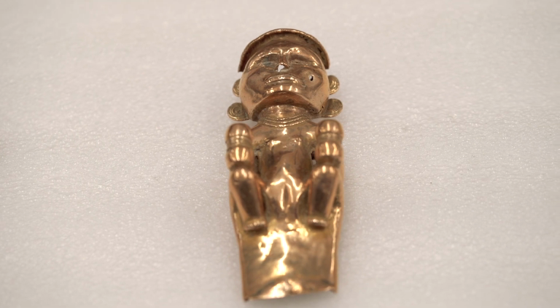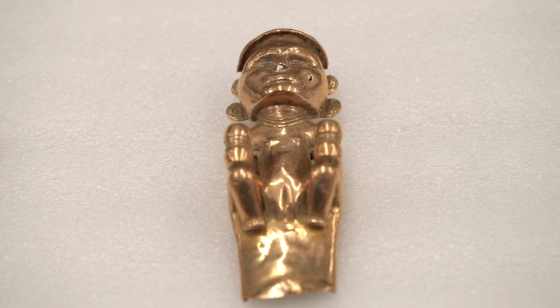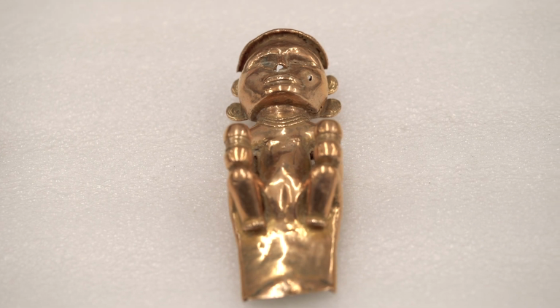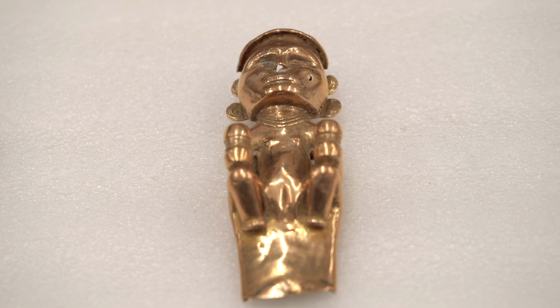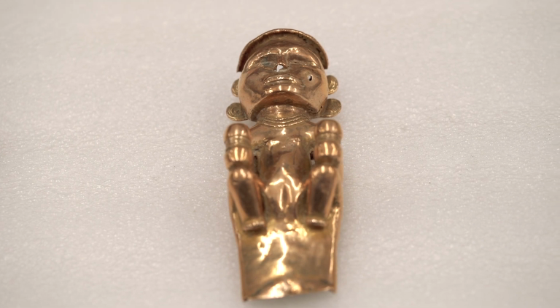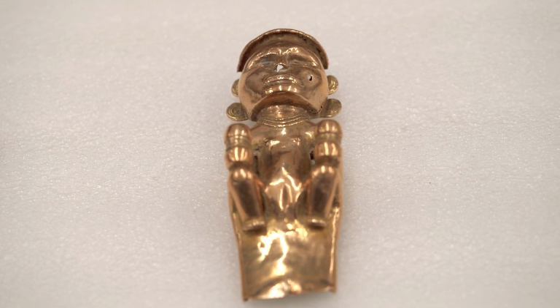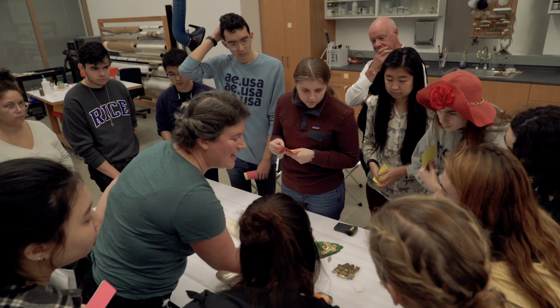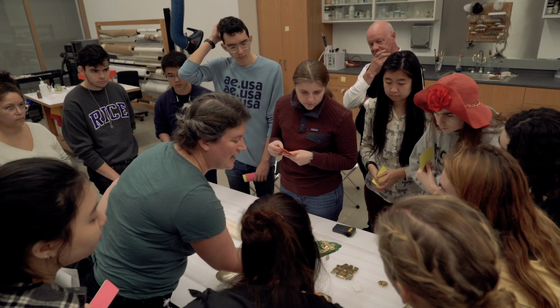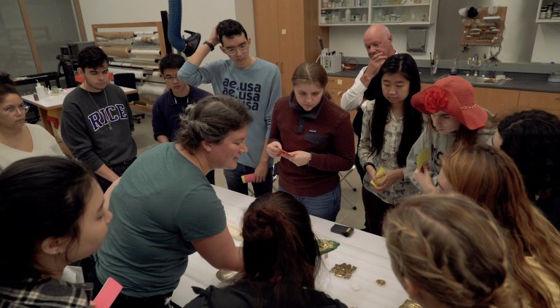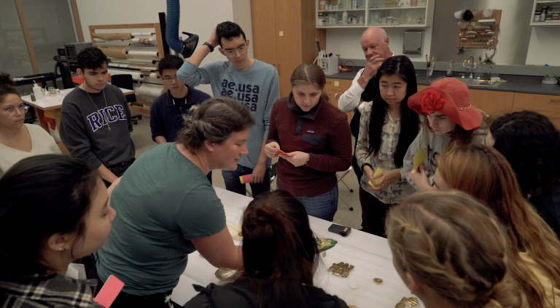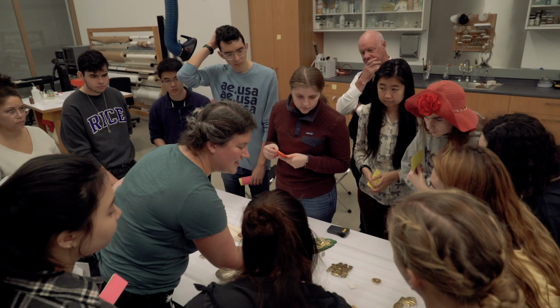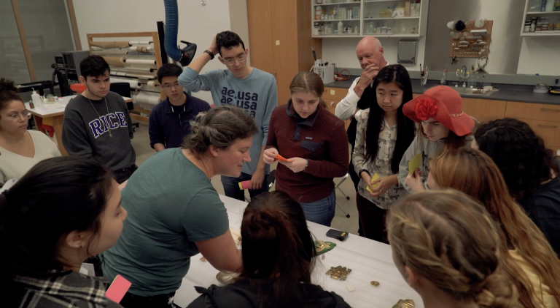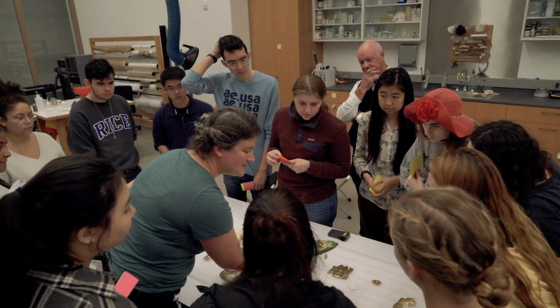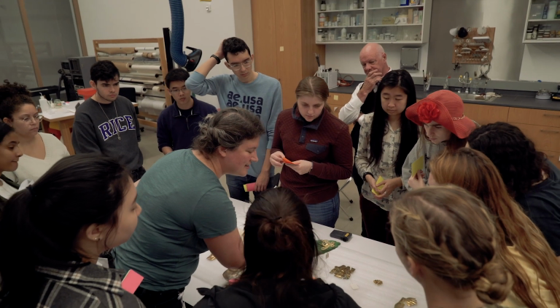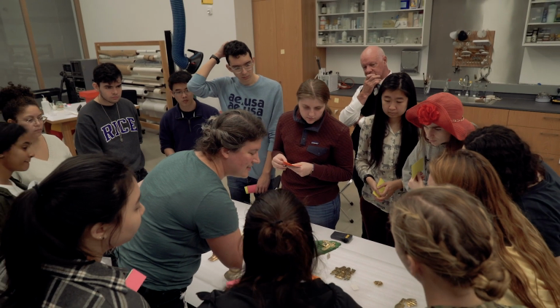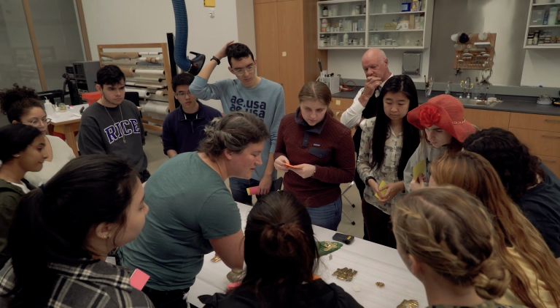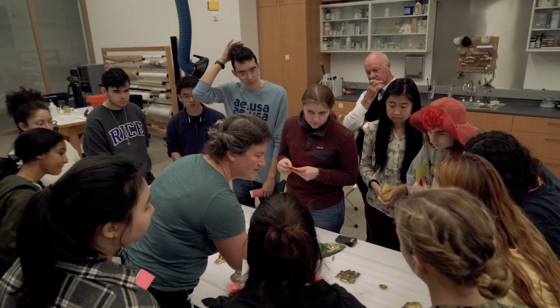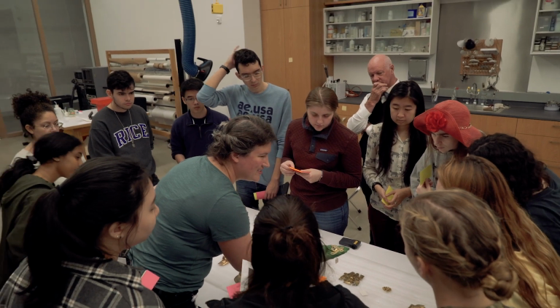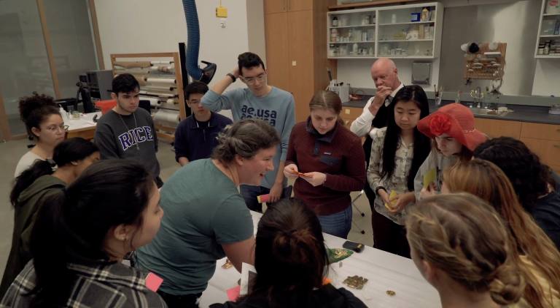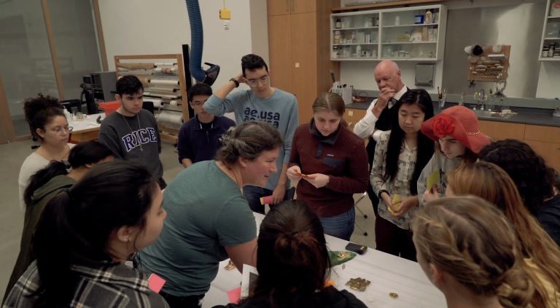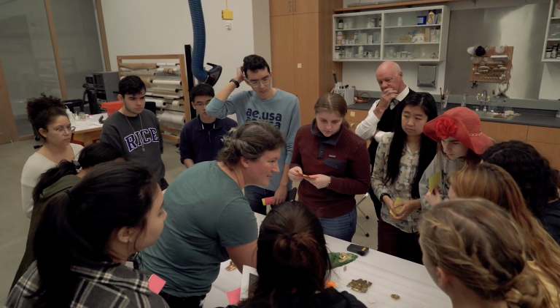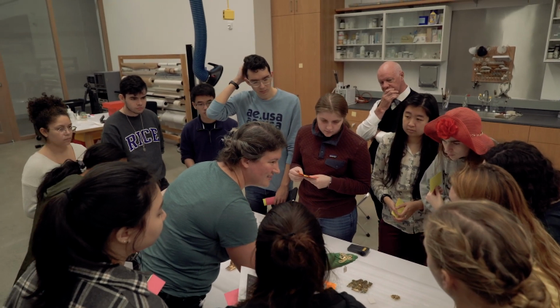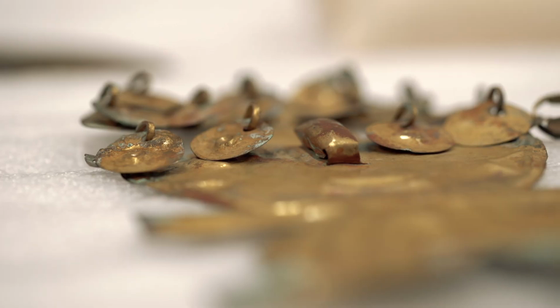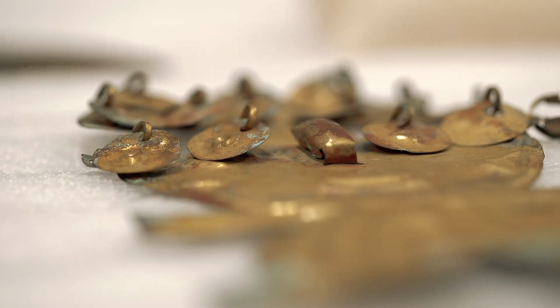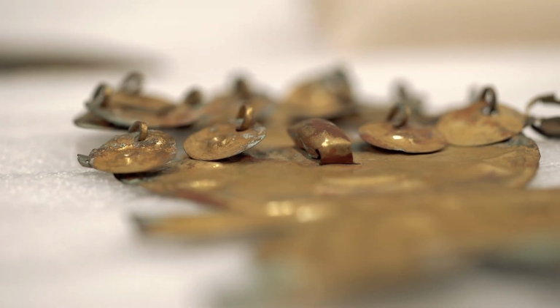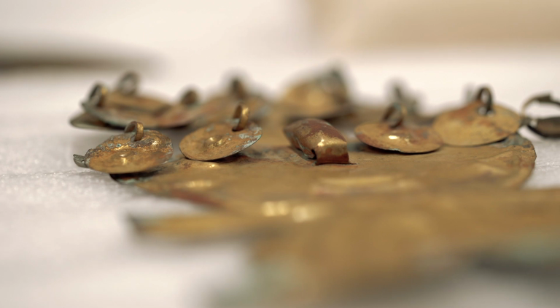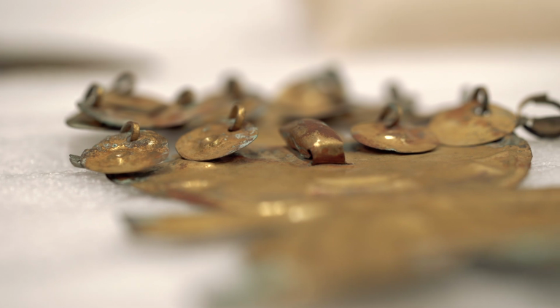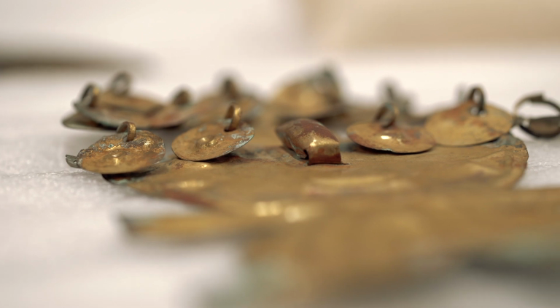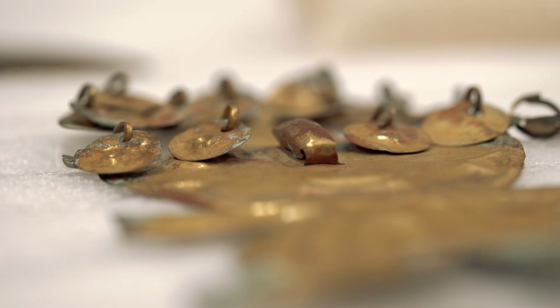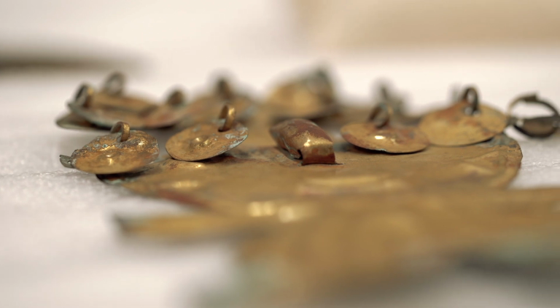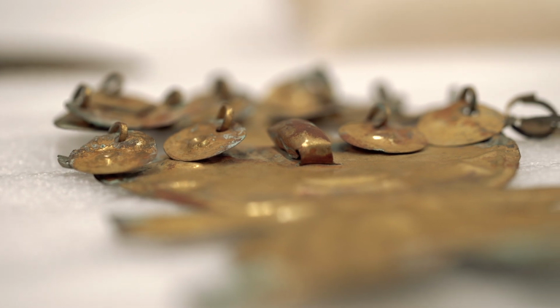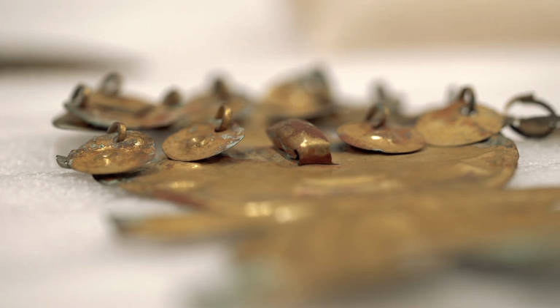The Chemistry of Art class began actually in 2005. The hook is not chemistry — the hook is the art.